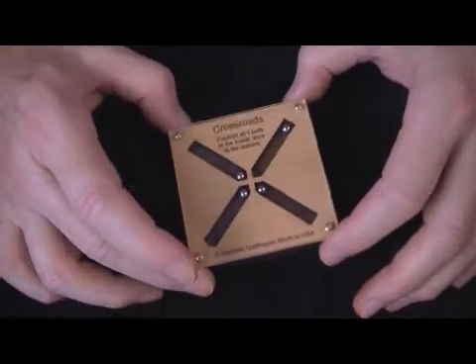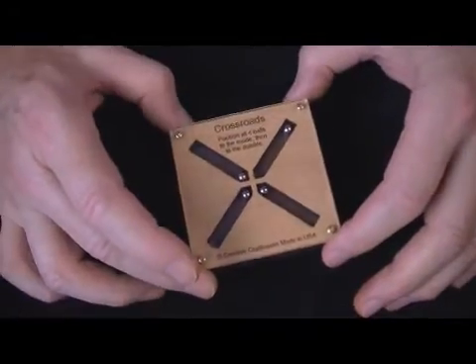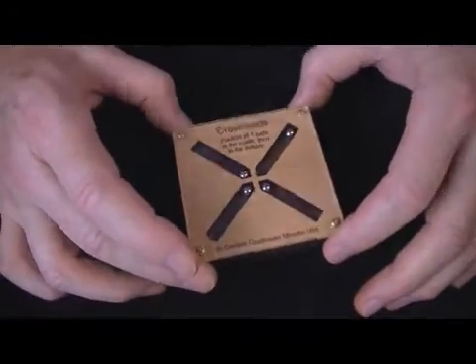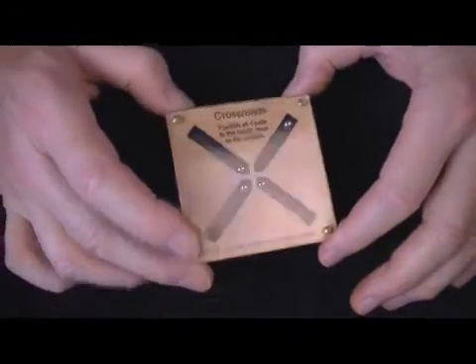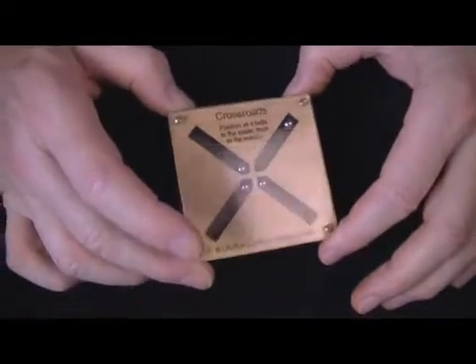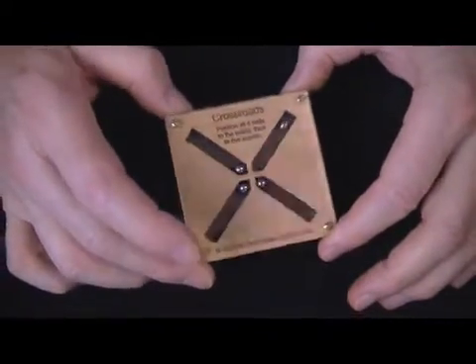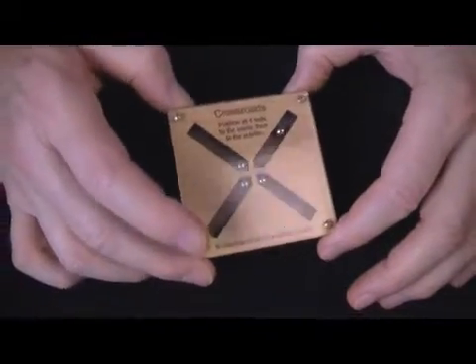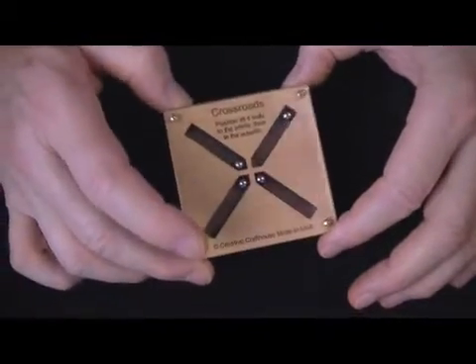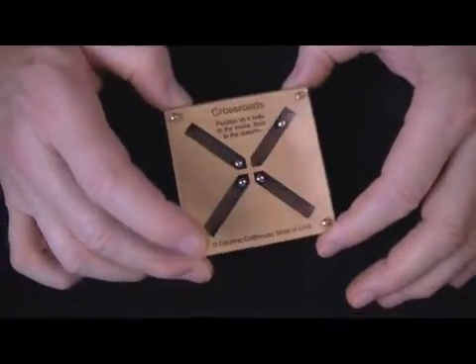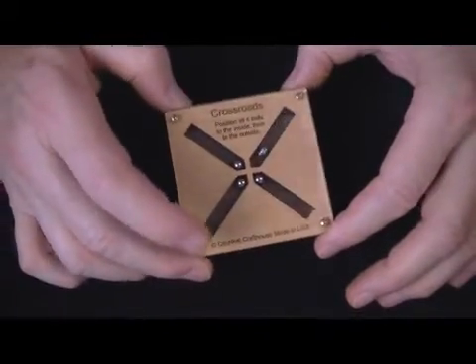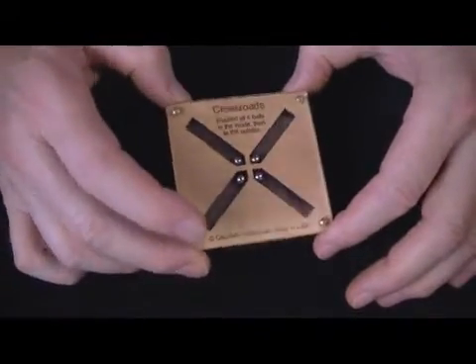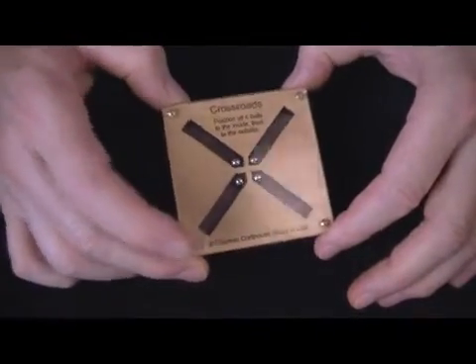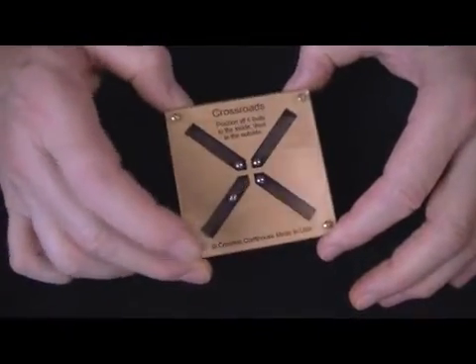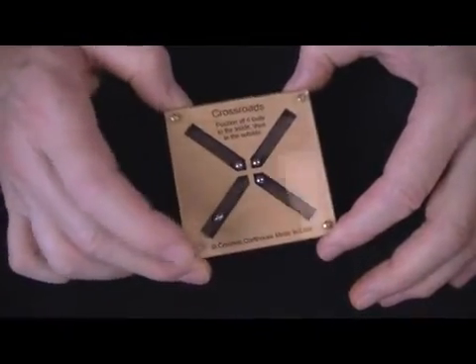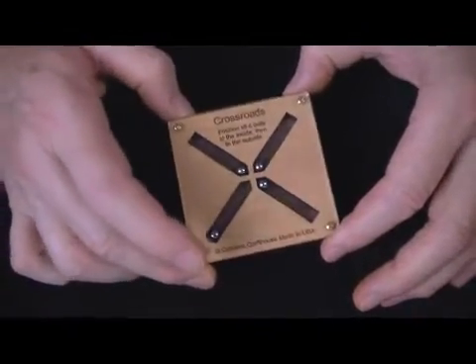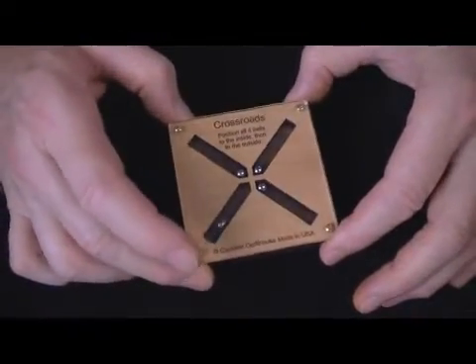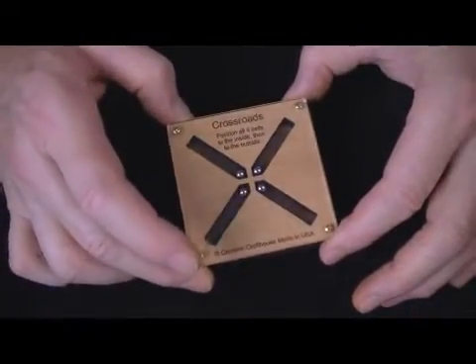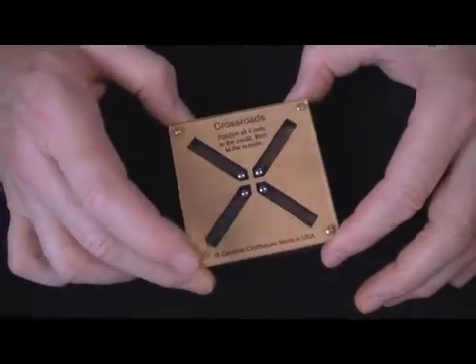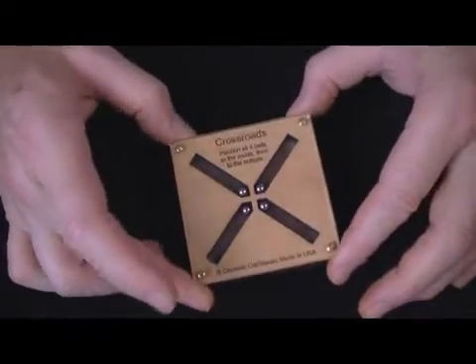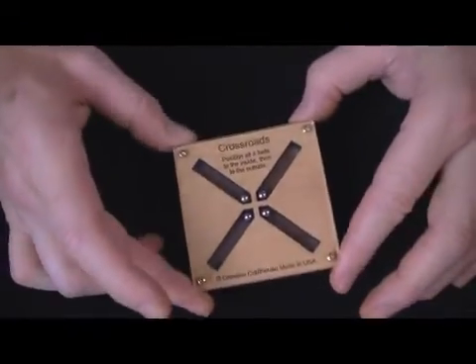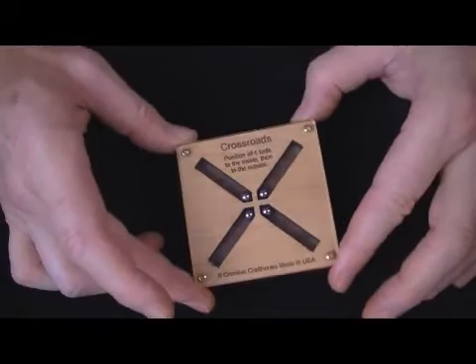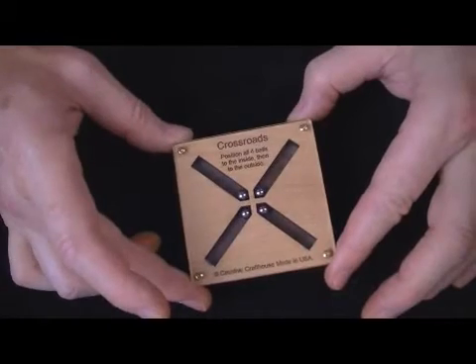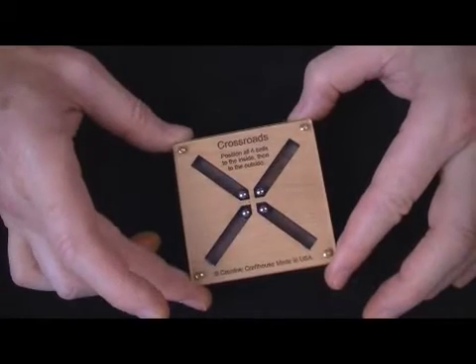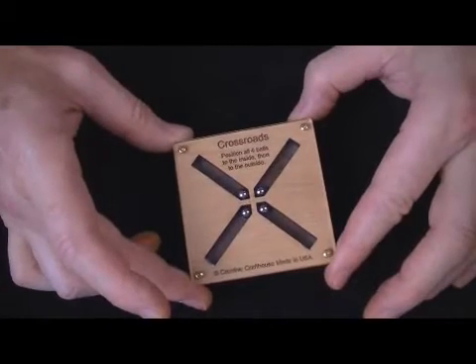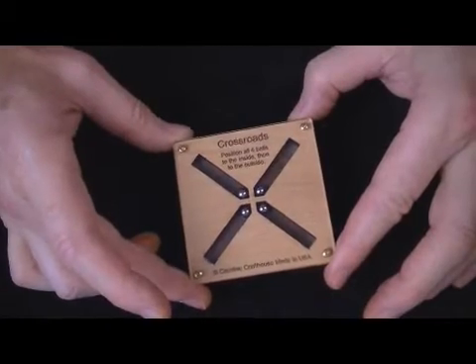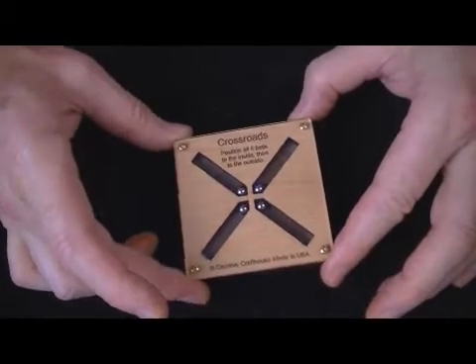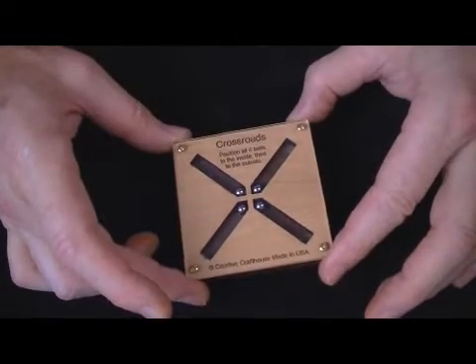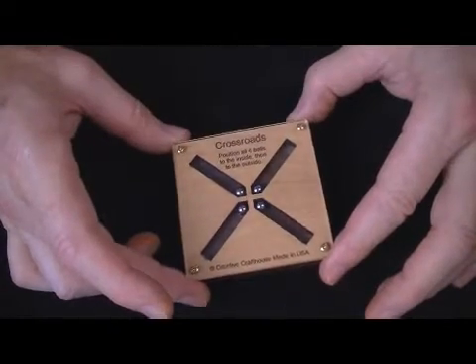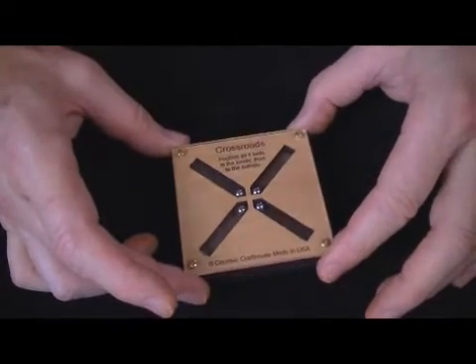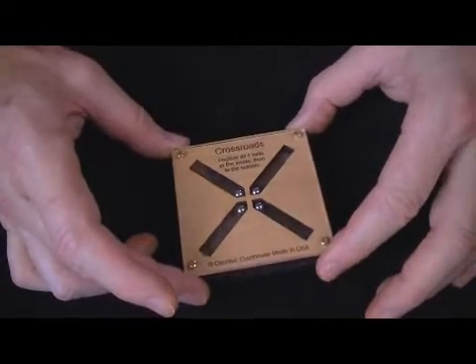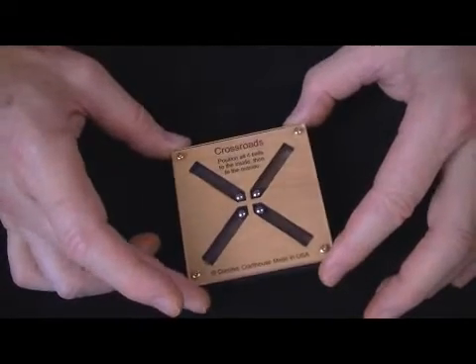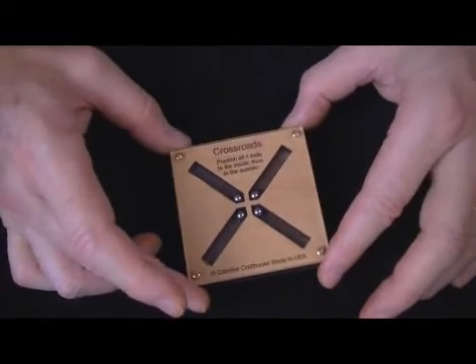The first part is actually pretty simple. By manipulation, you should be able to get the balls to the center without too much trouble.